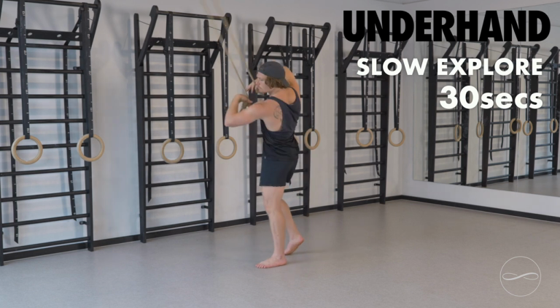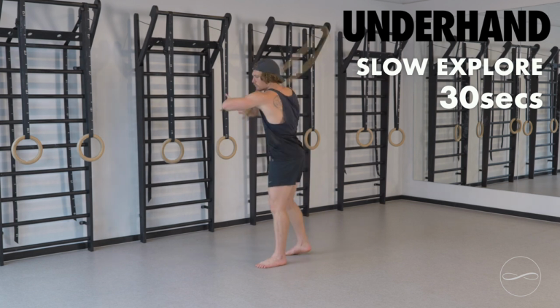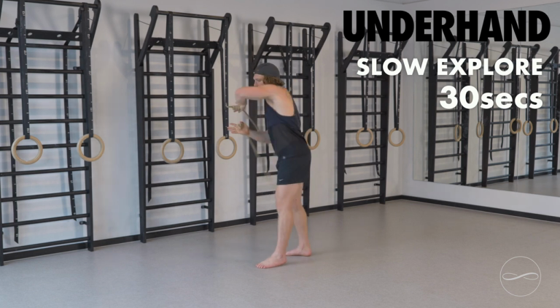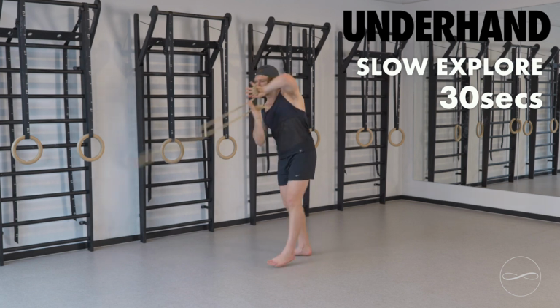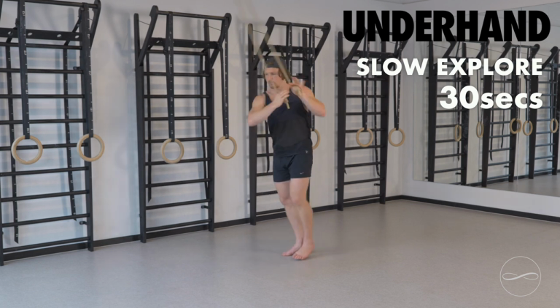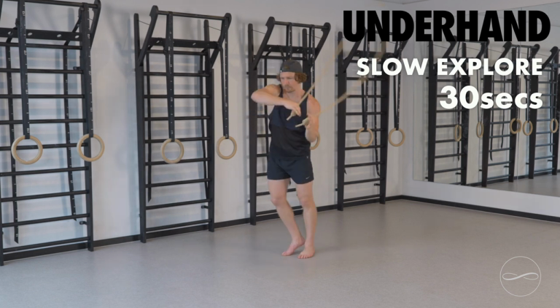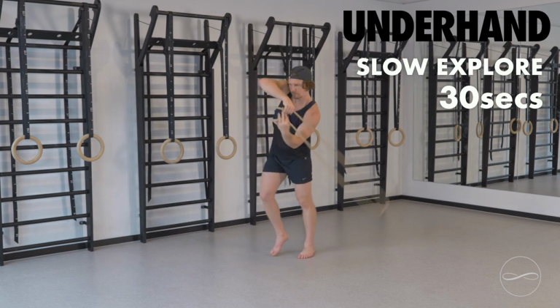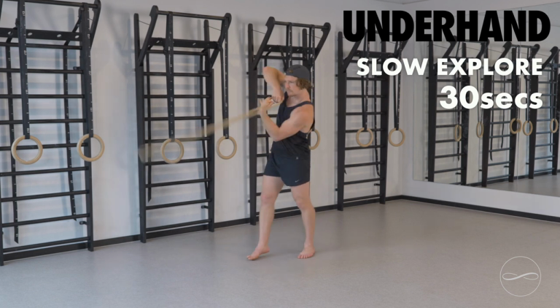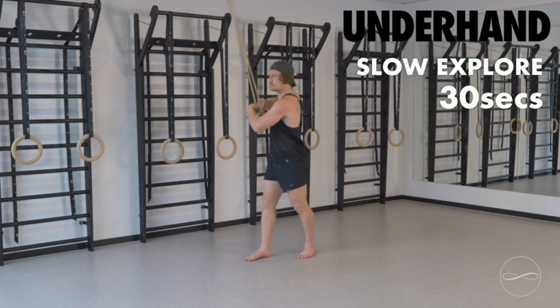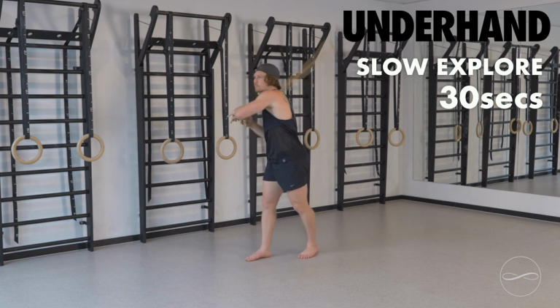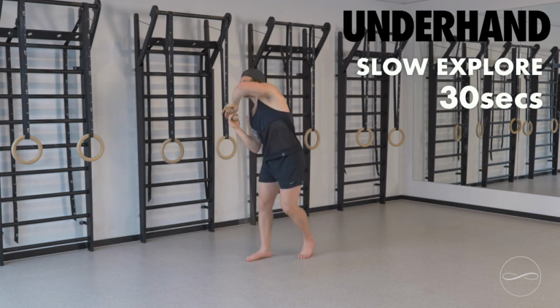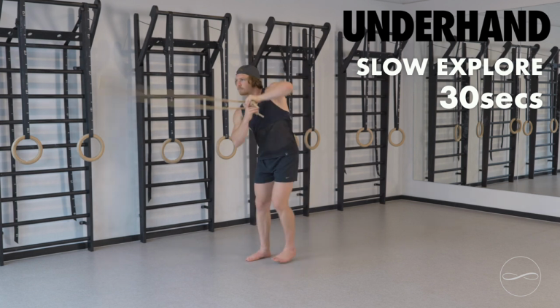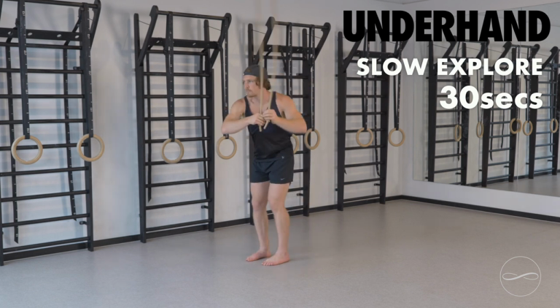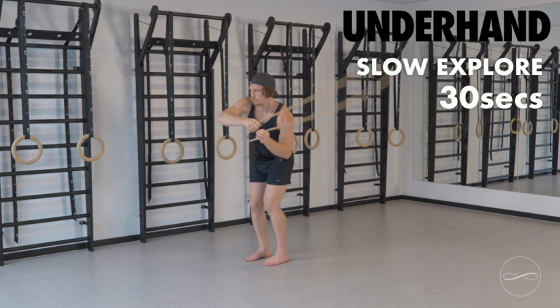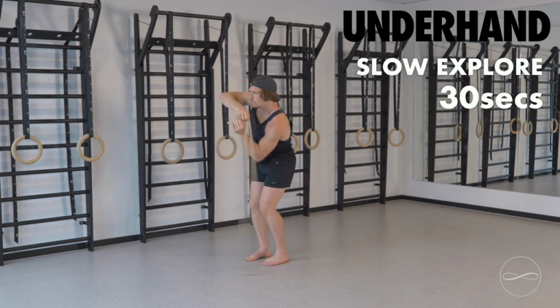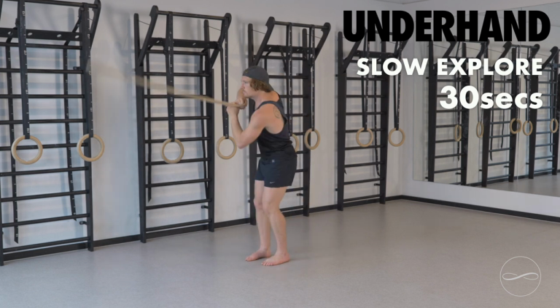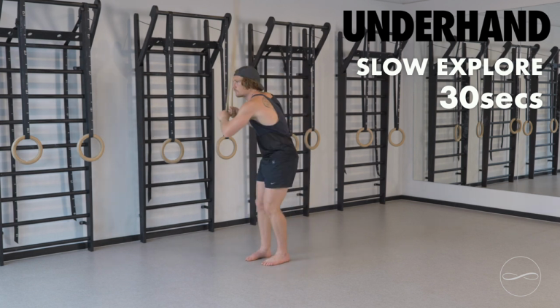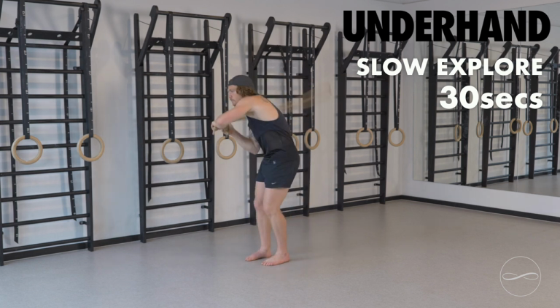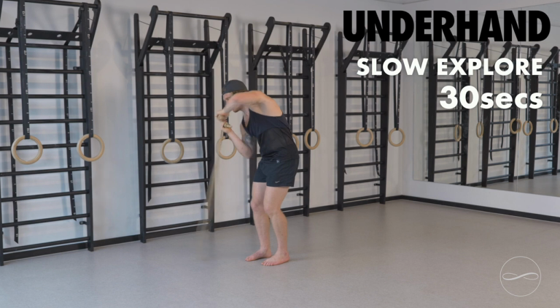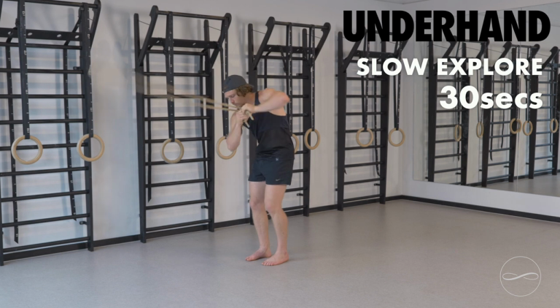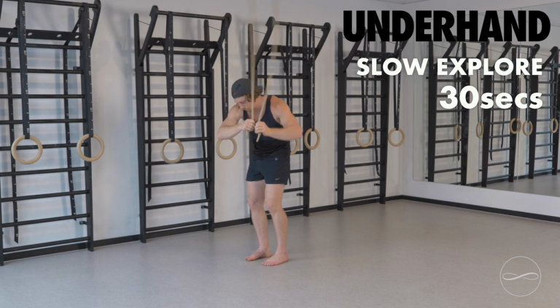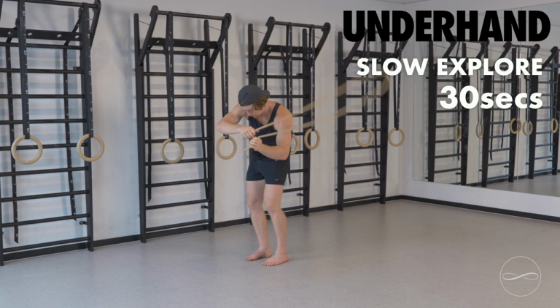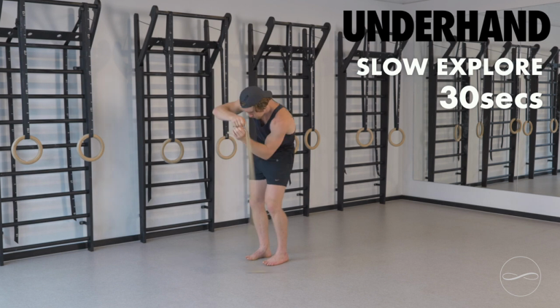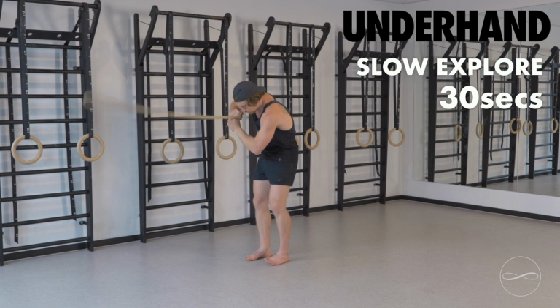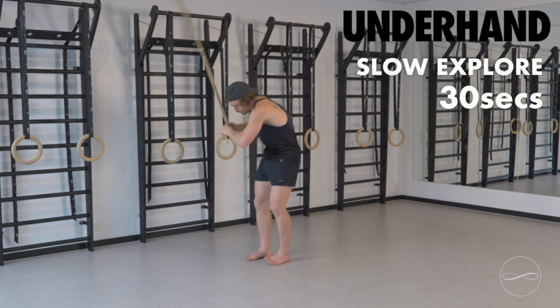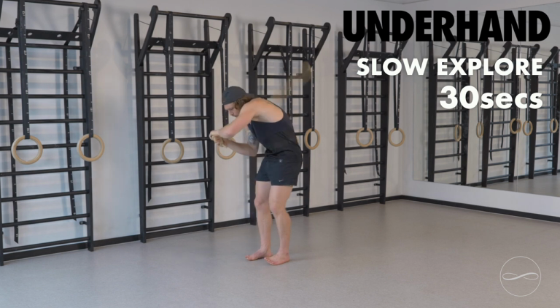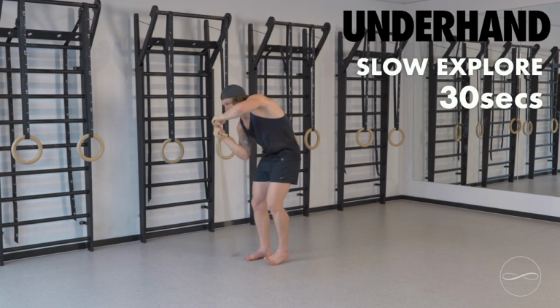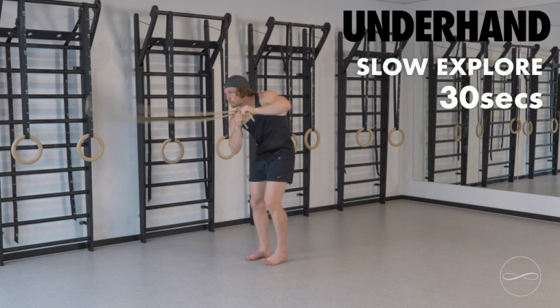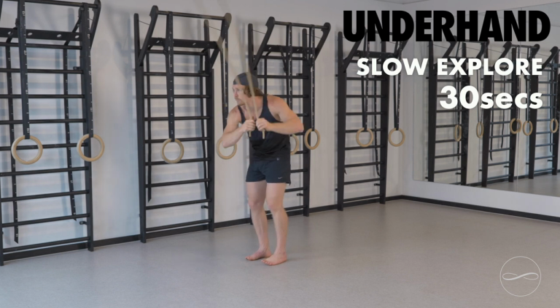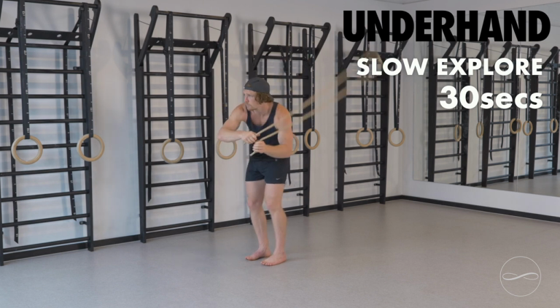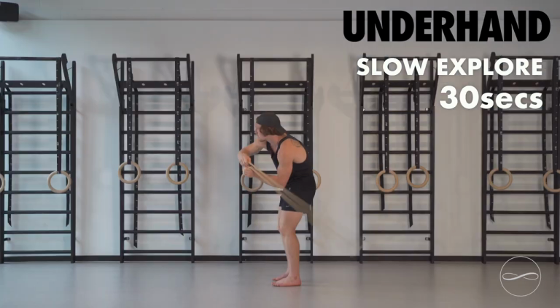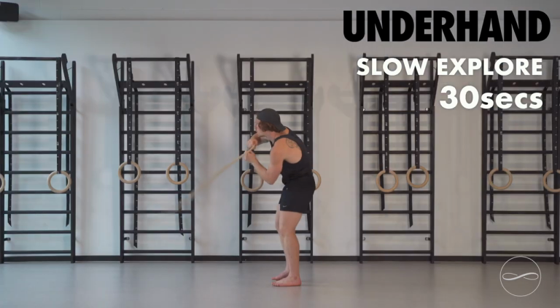Playing, stepping side to side. Pumping the arms with the feet.